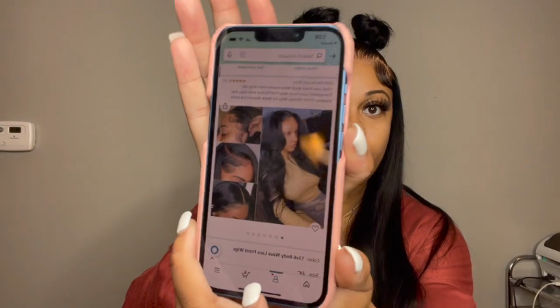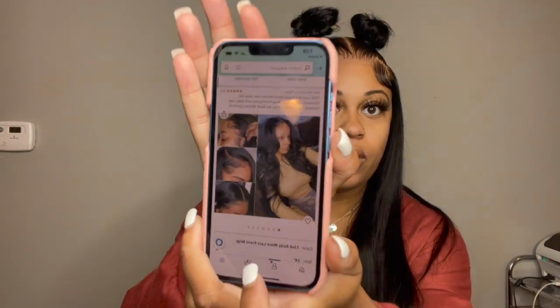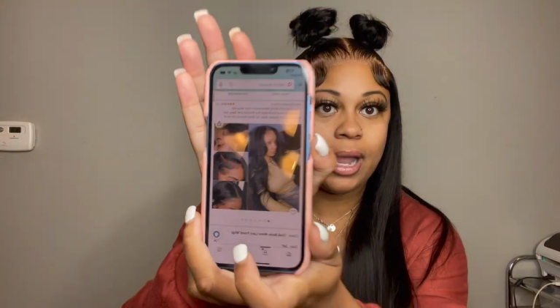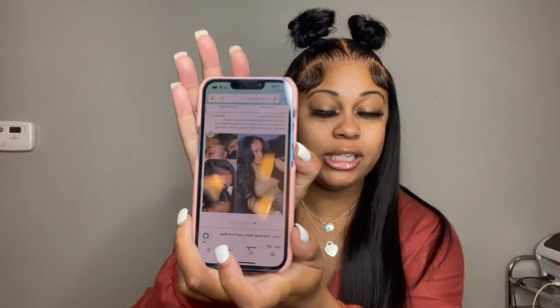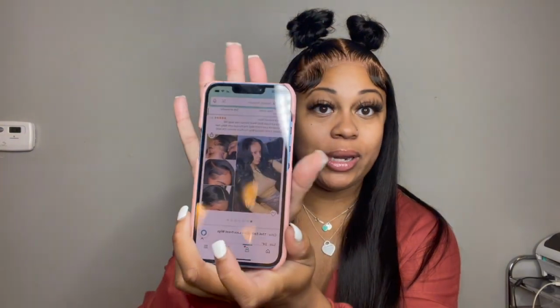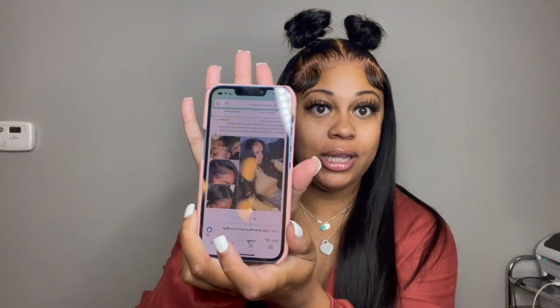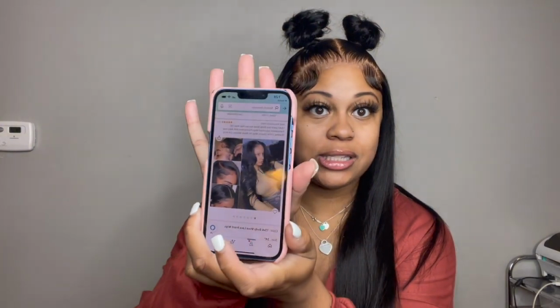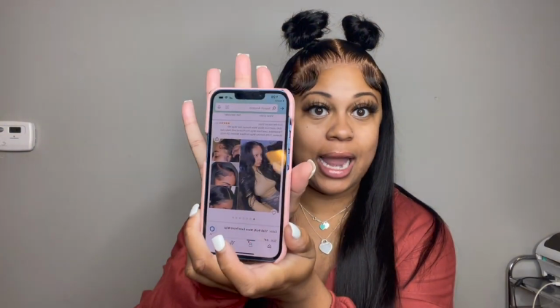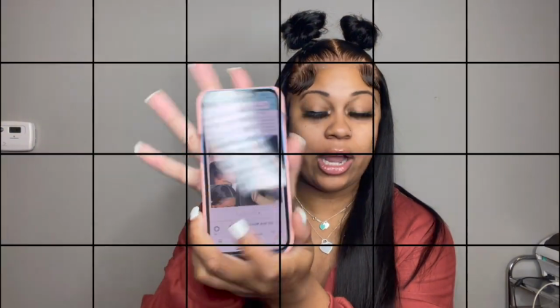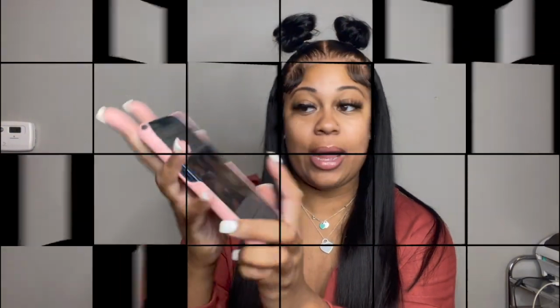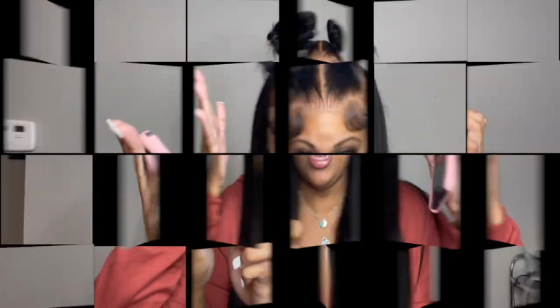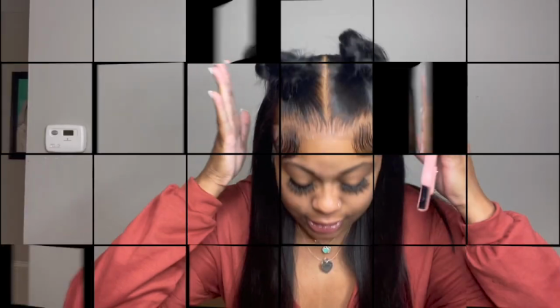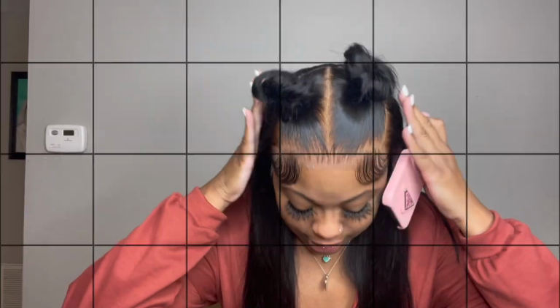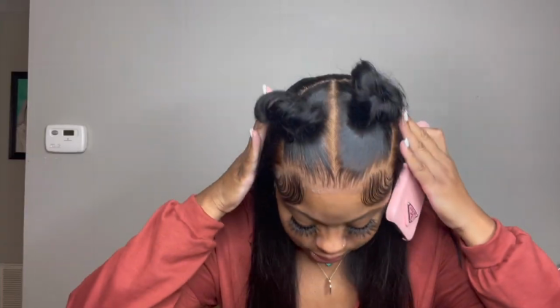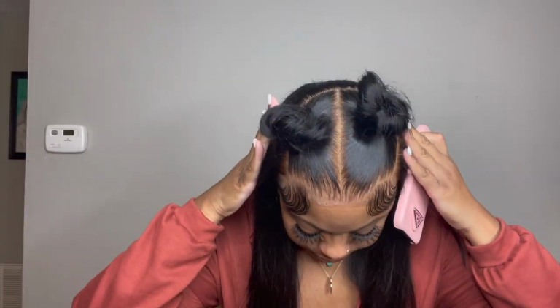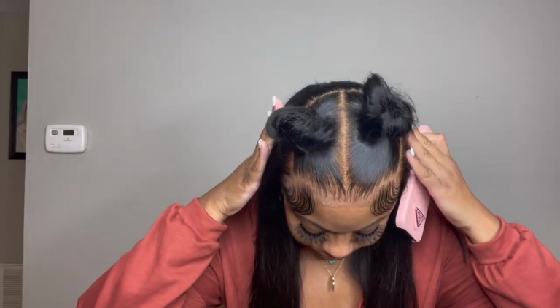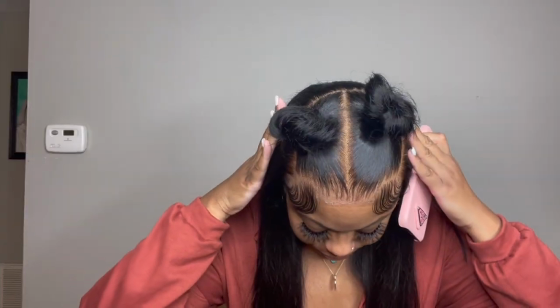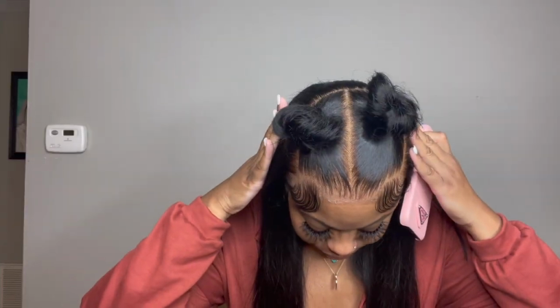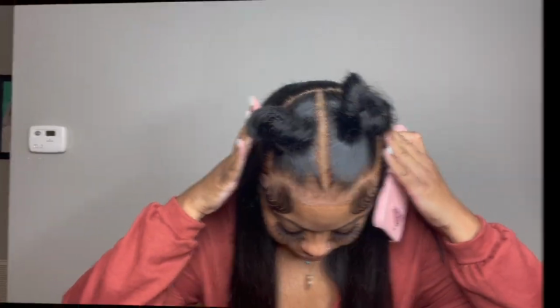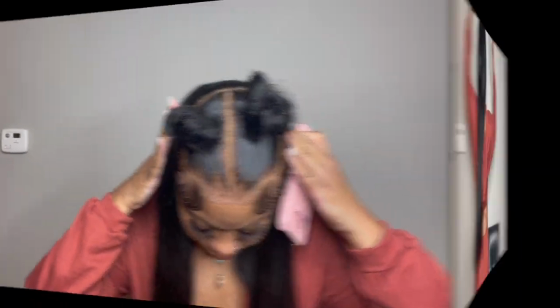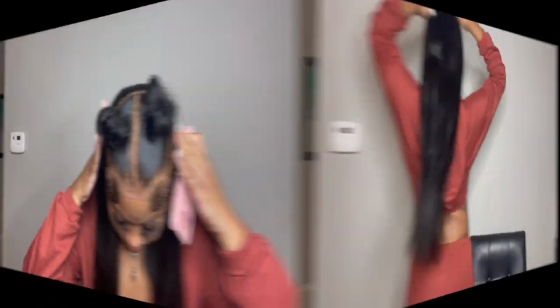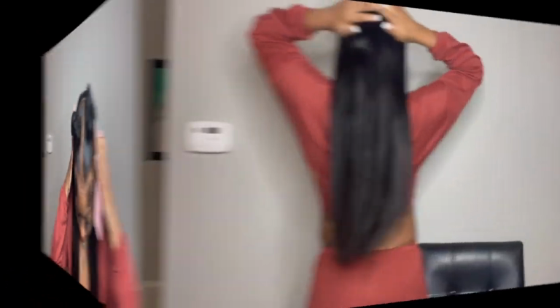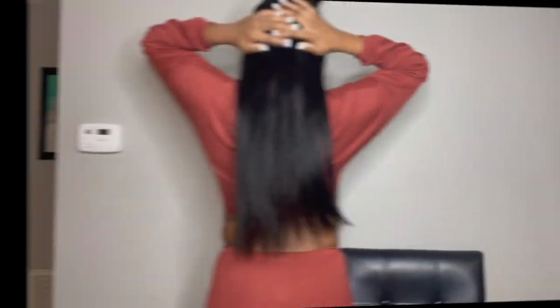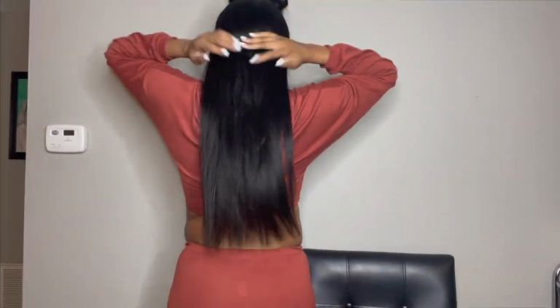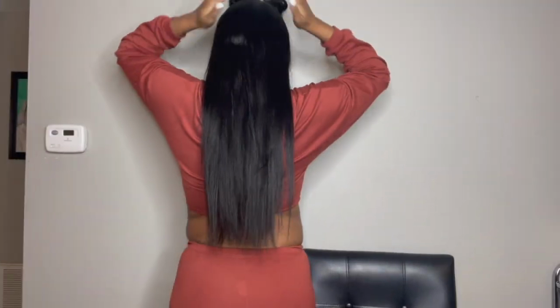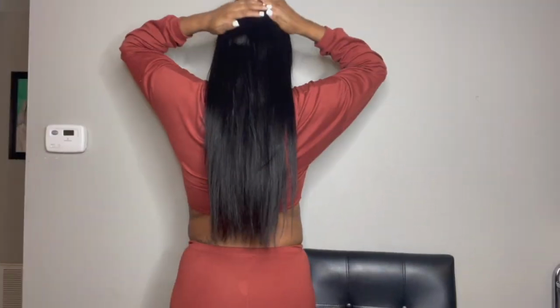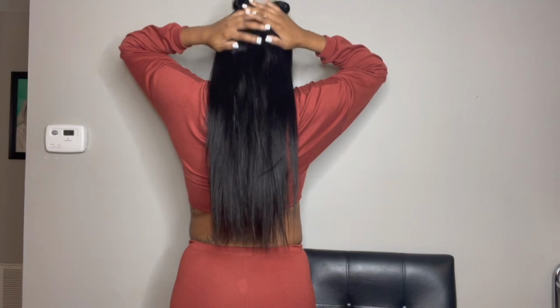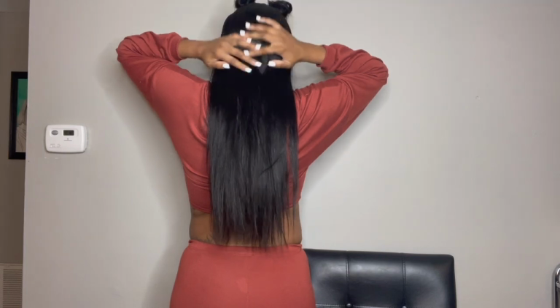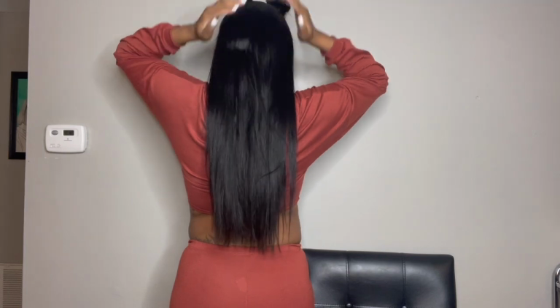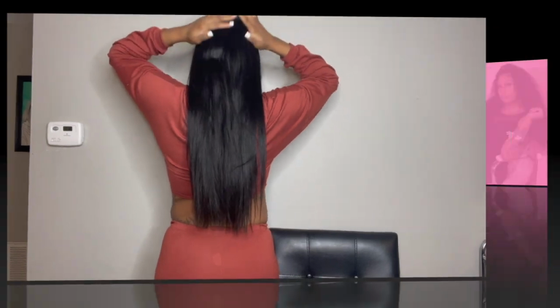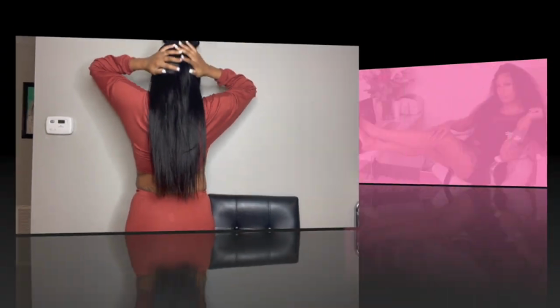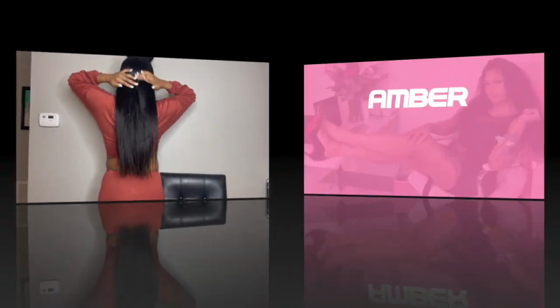Okay, this is what it looks like. Look at the lace. It's super straight, but this is the back.